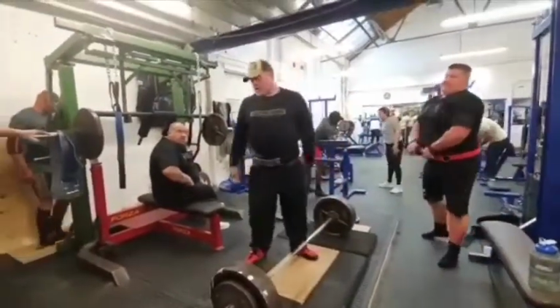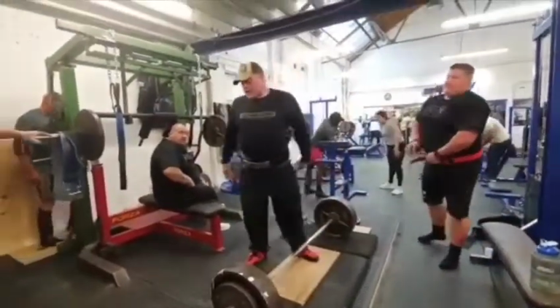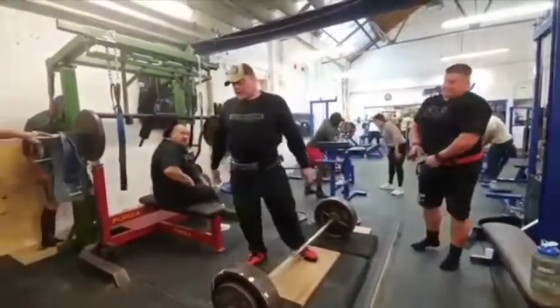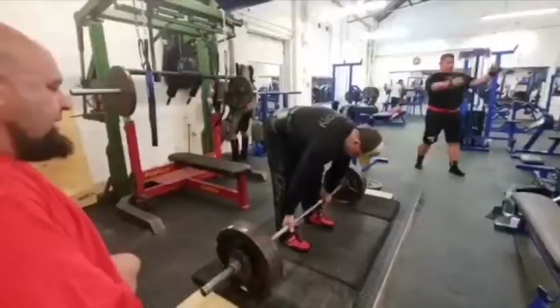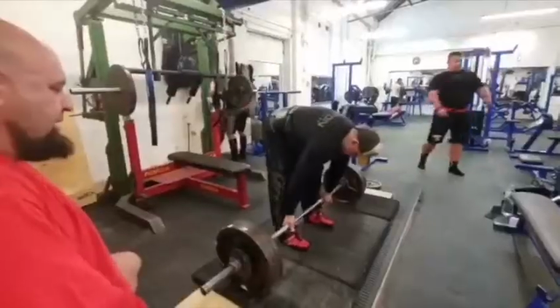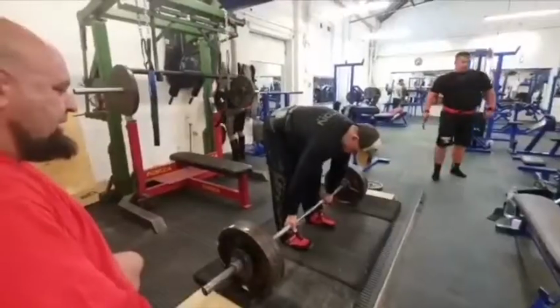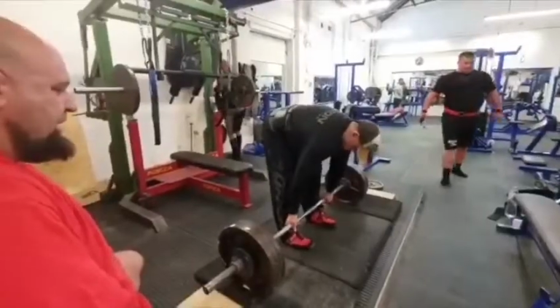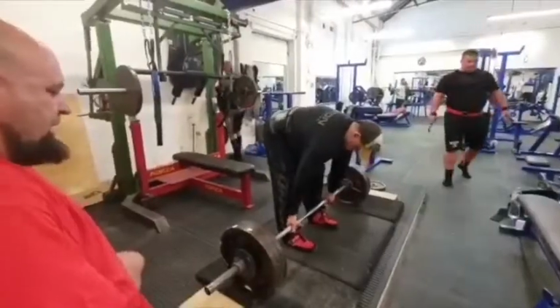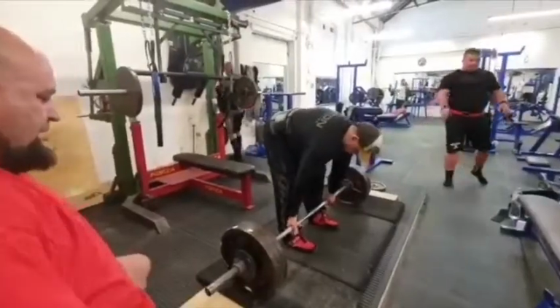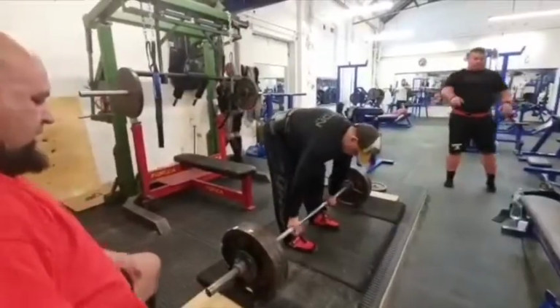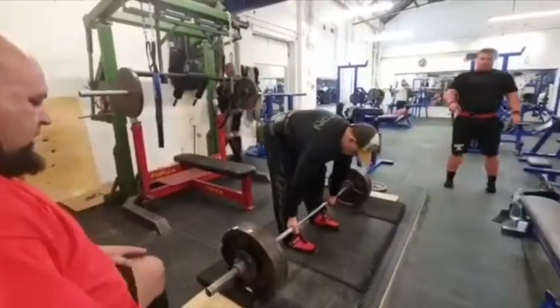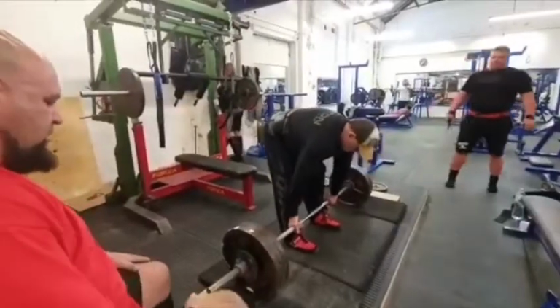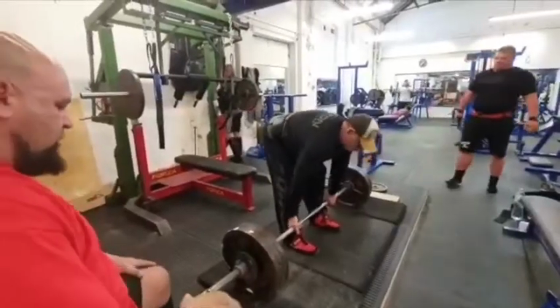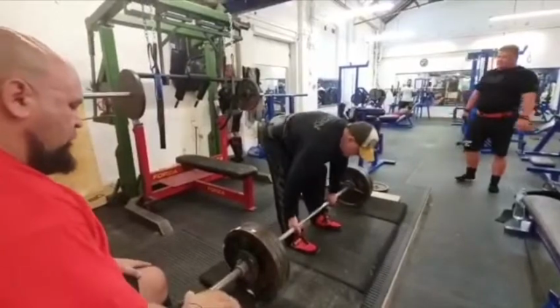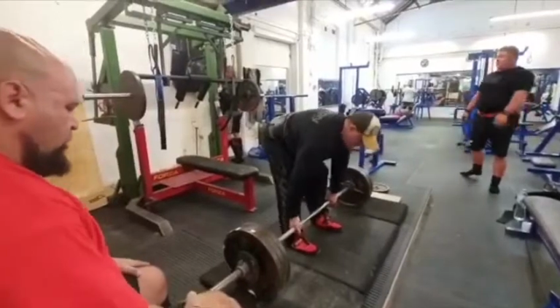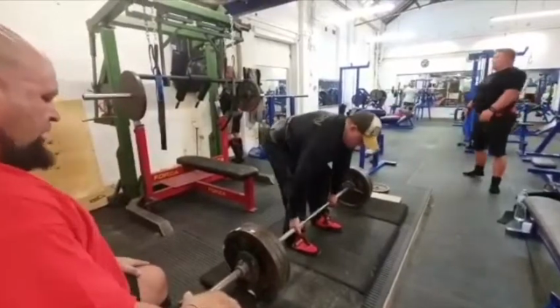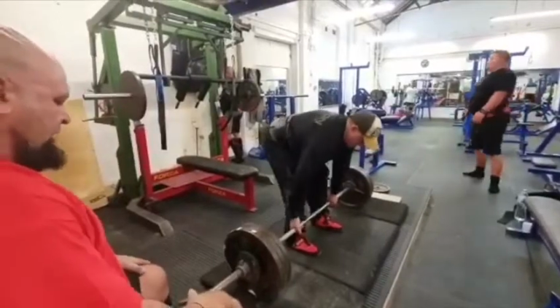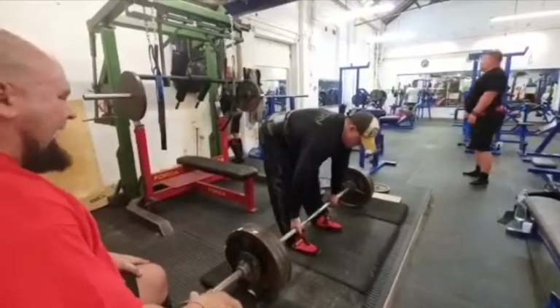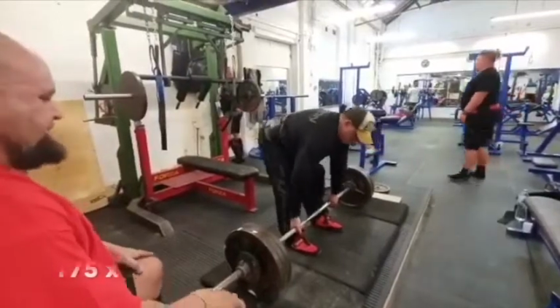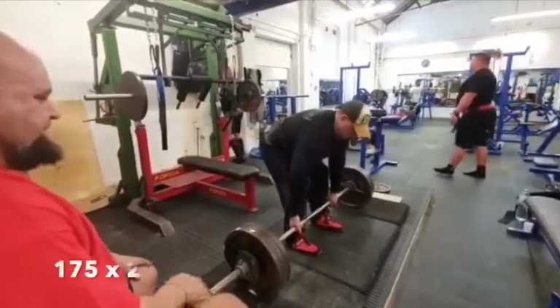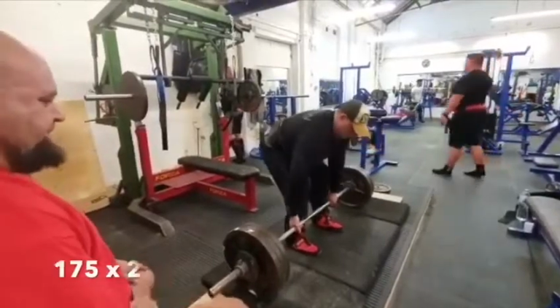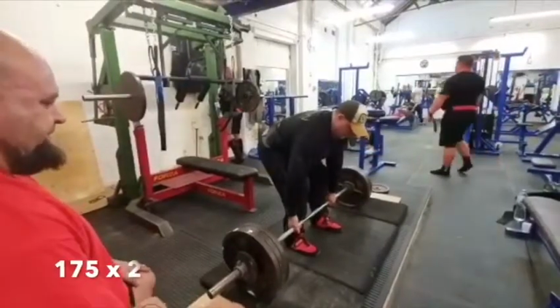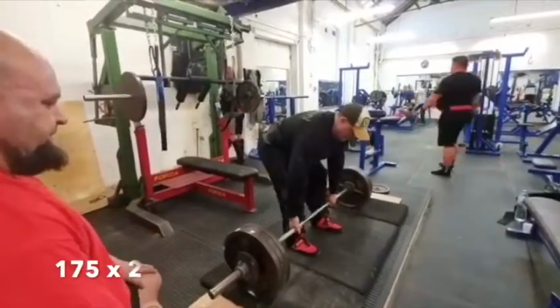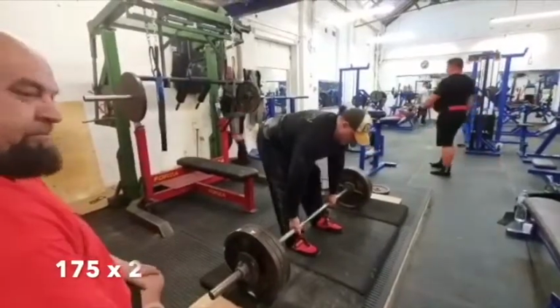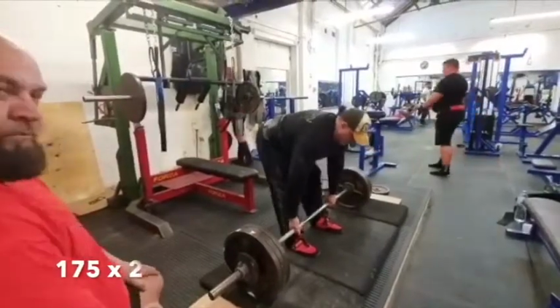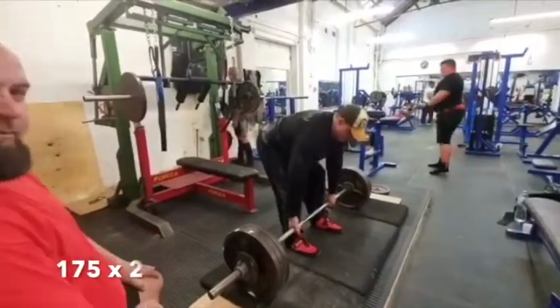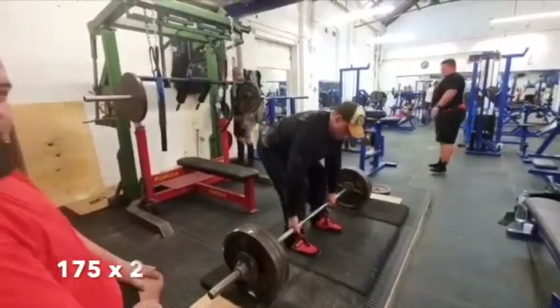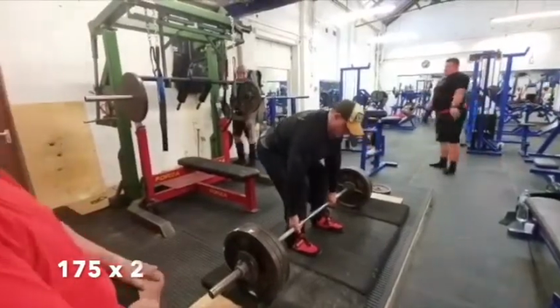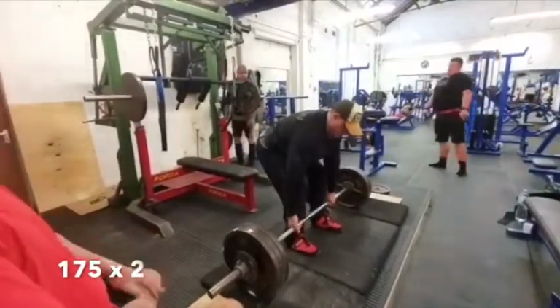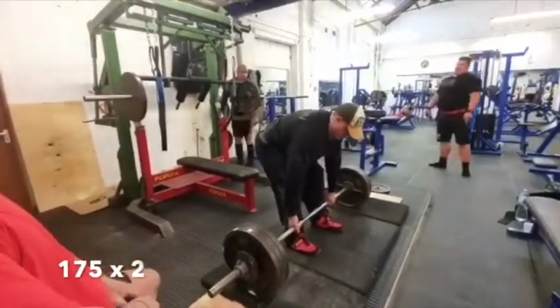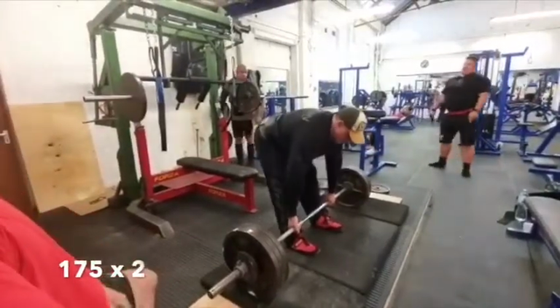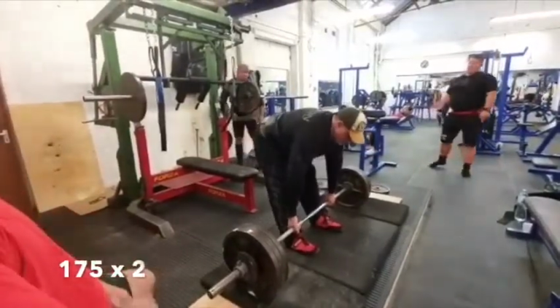Then we've got to the floor. Going to do 175 for twos, pulling as hard as we can.